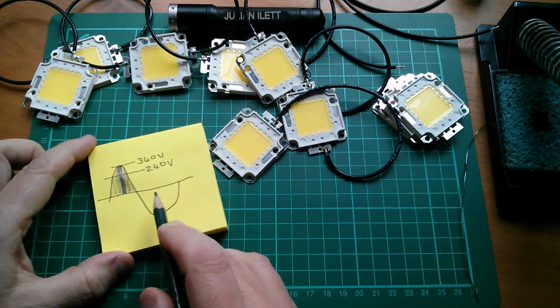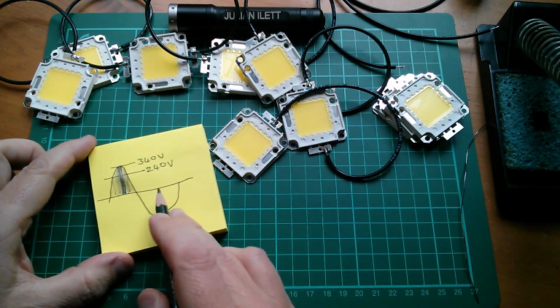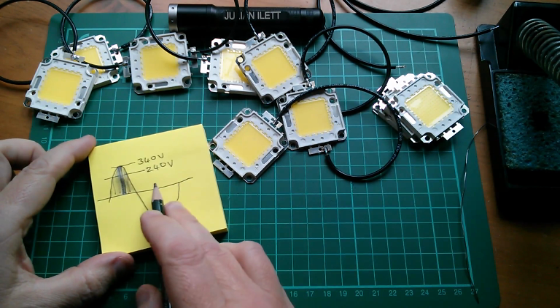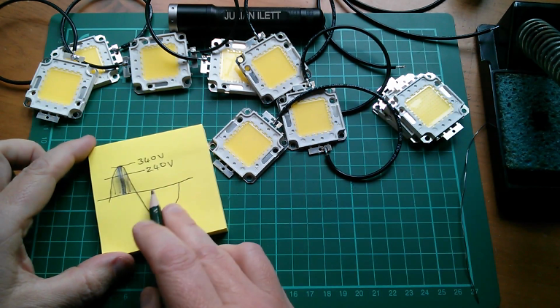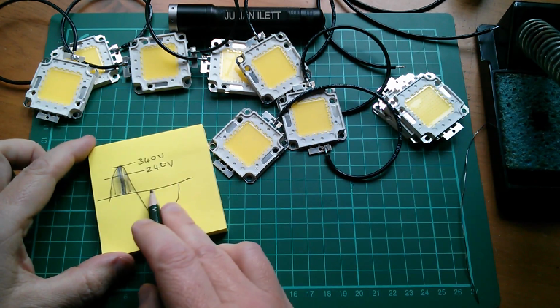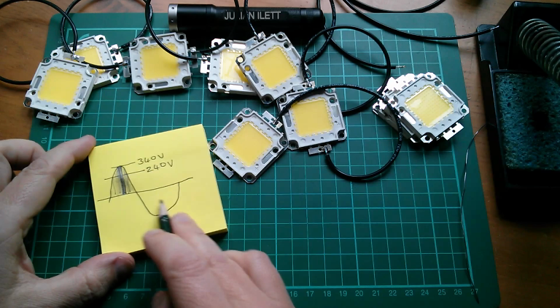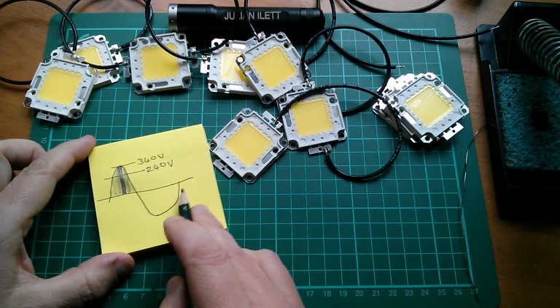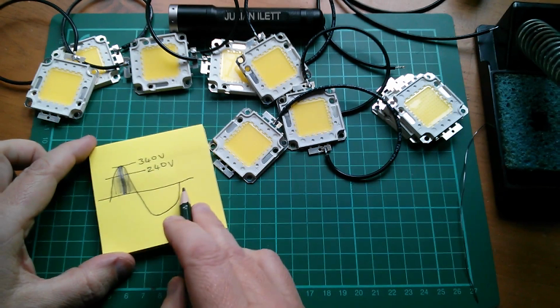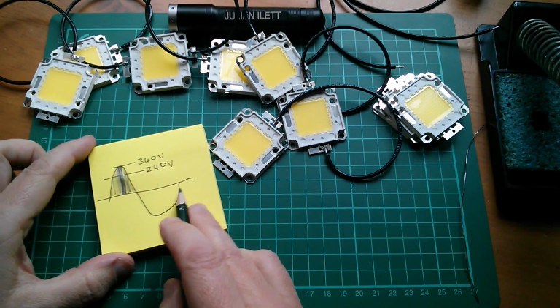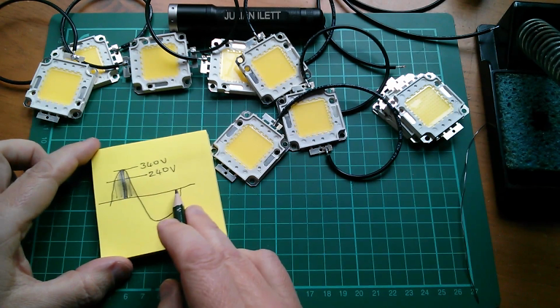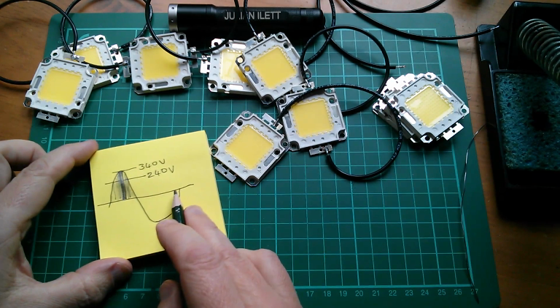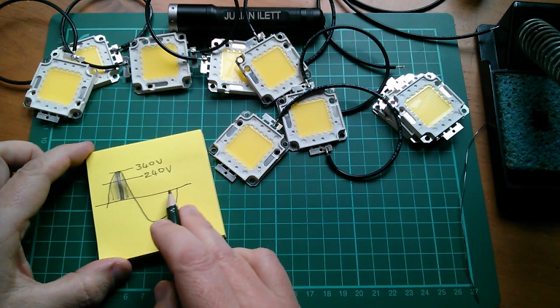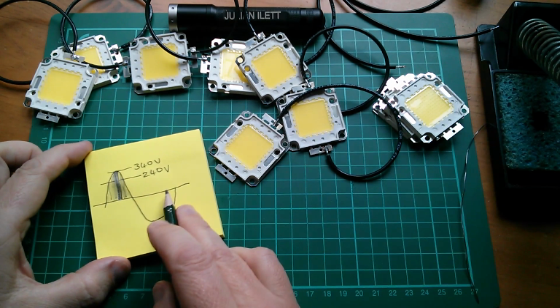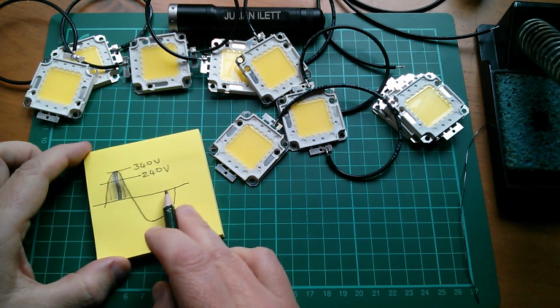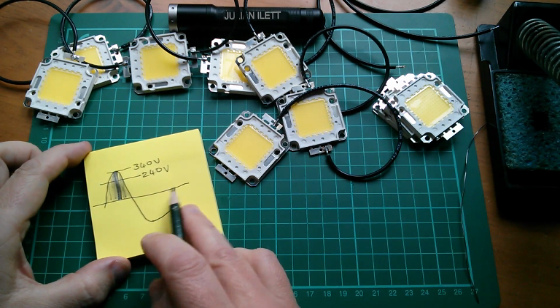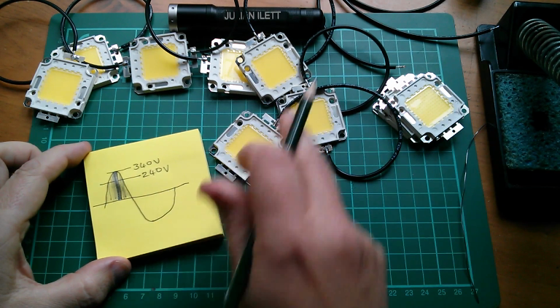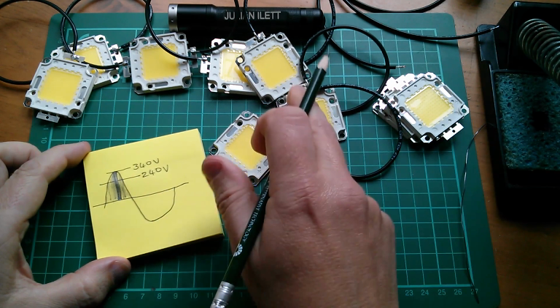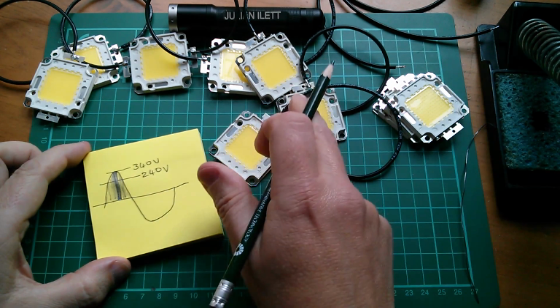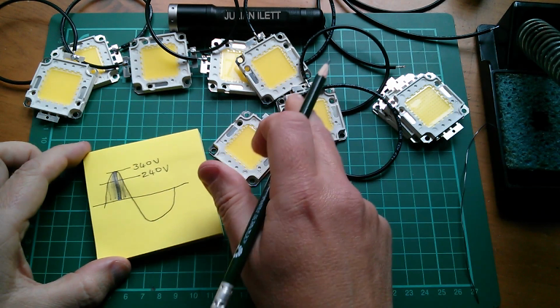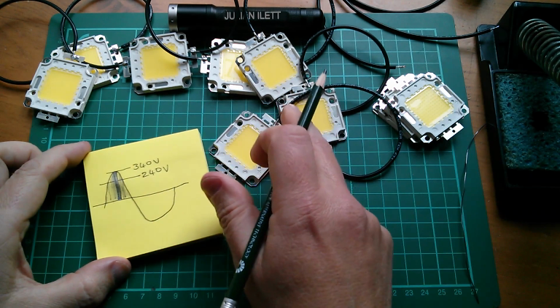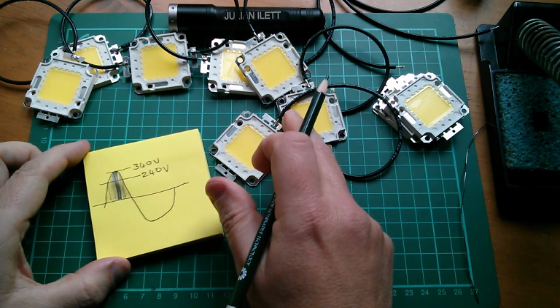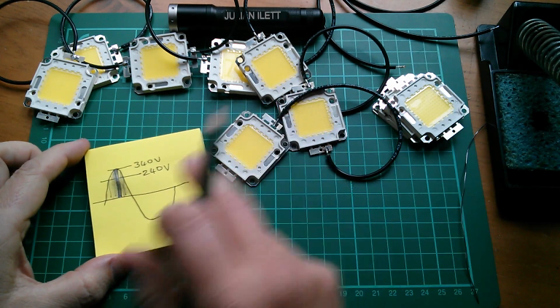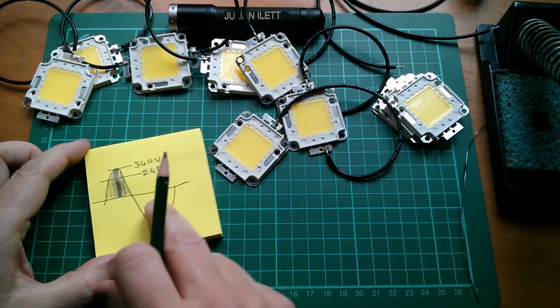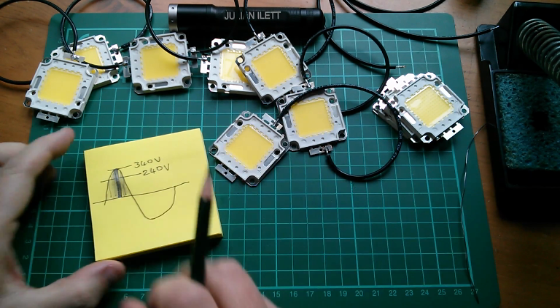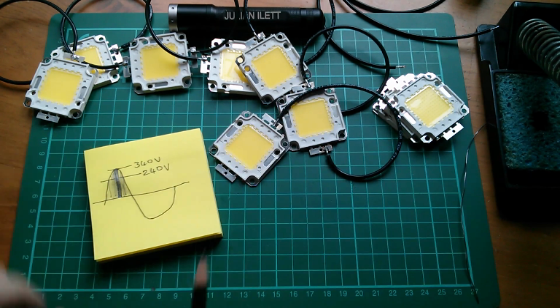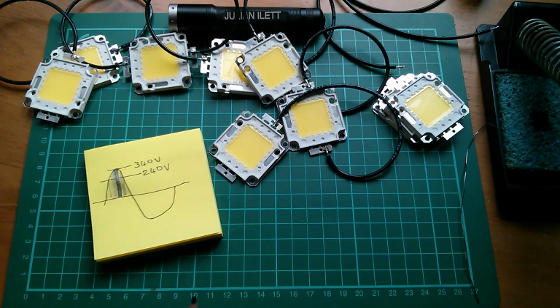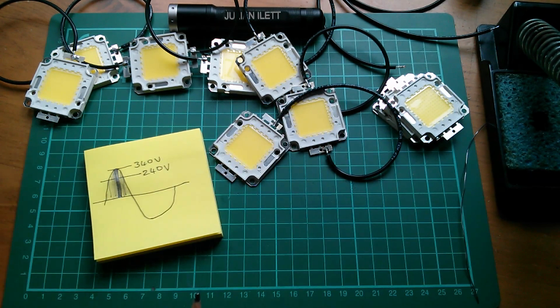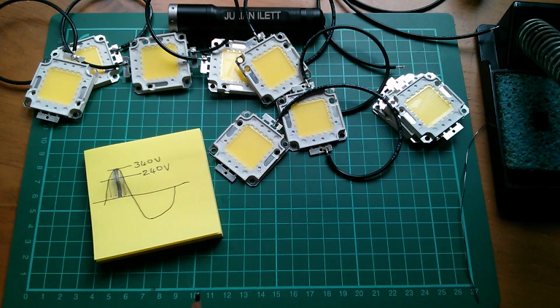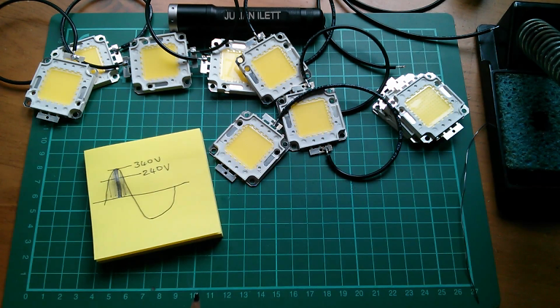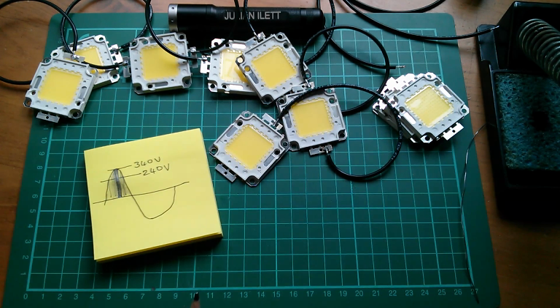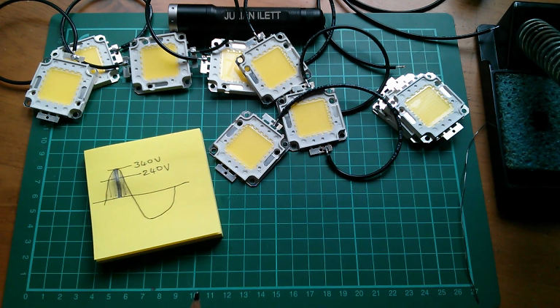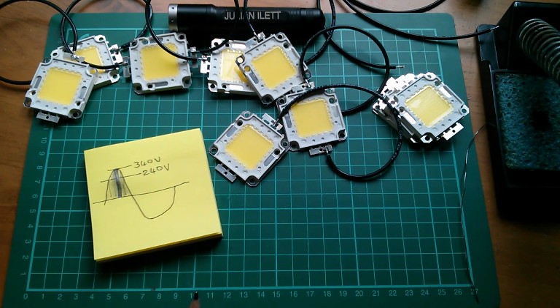And in the negative half cycle, what's going to happen? Well, these are diodes — so nothing.